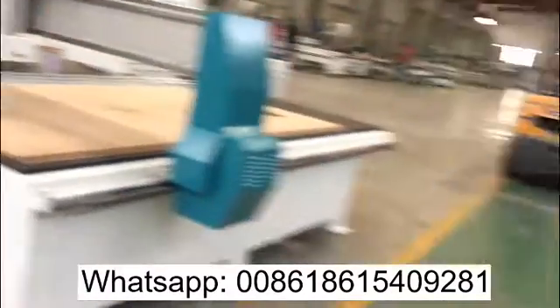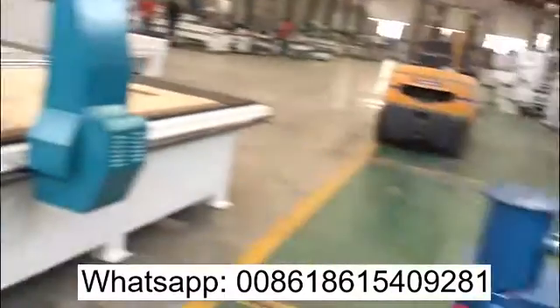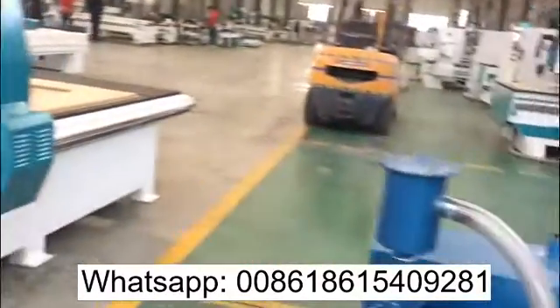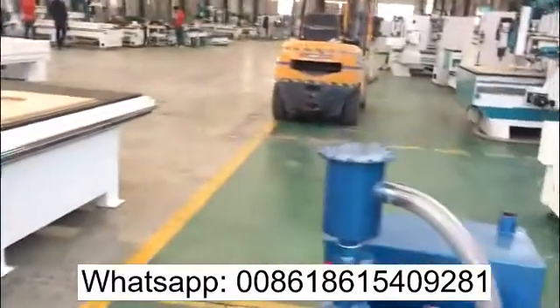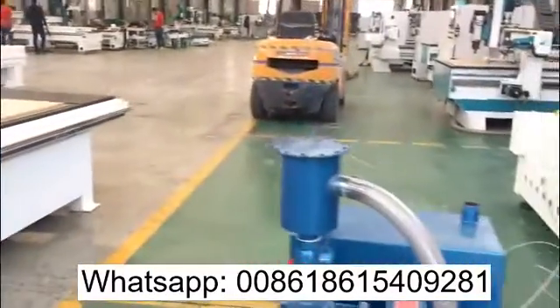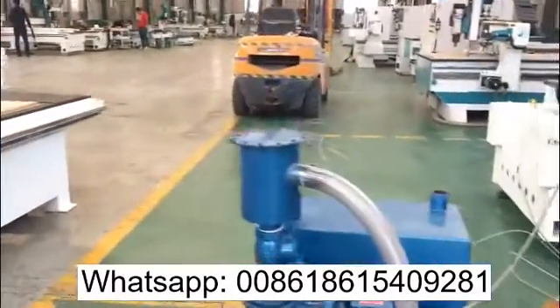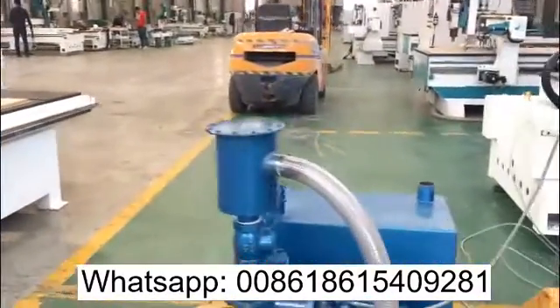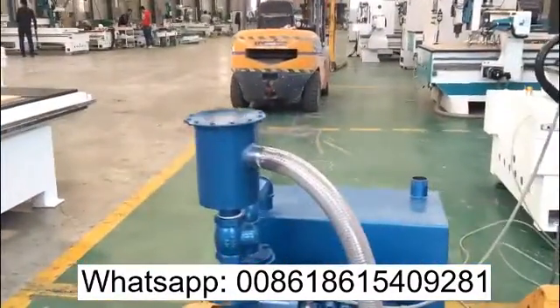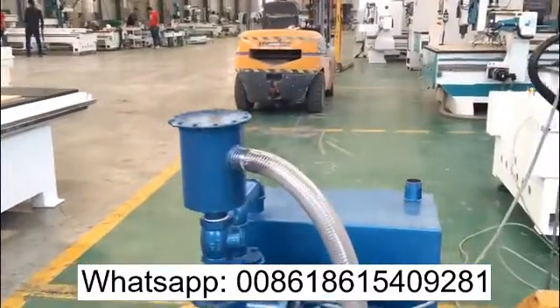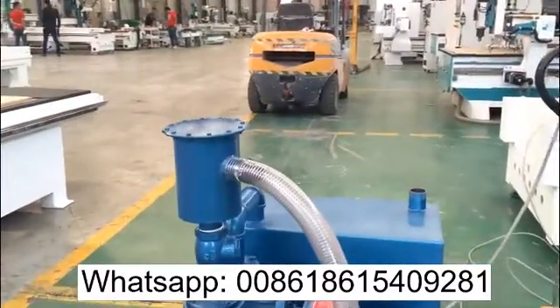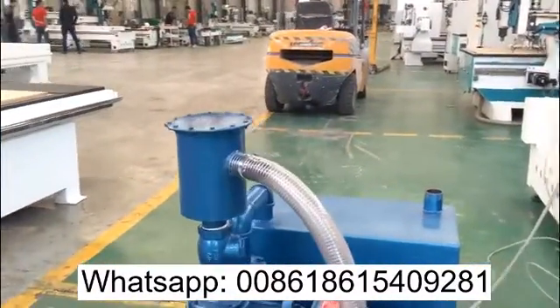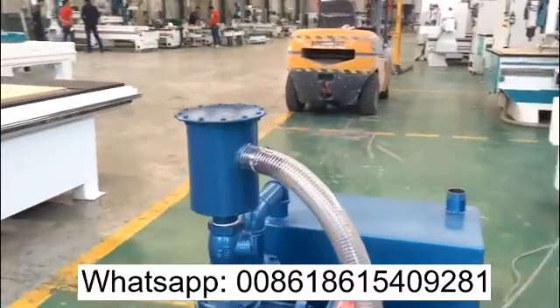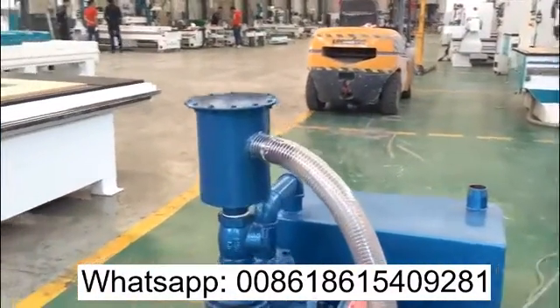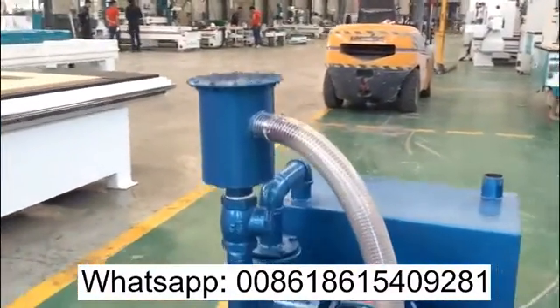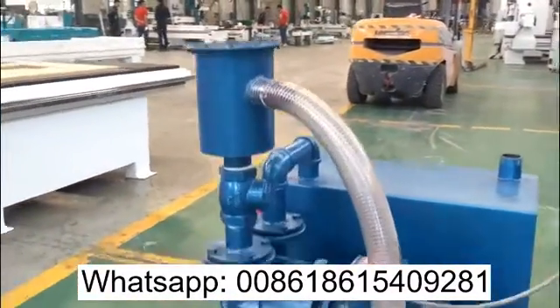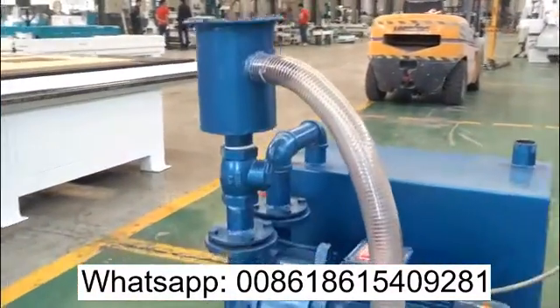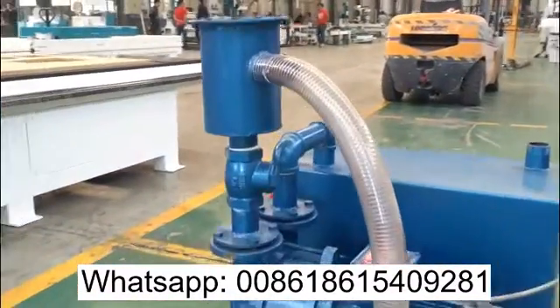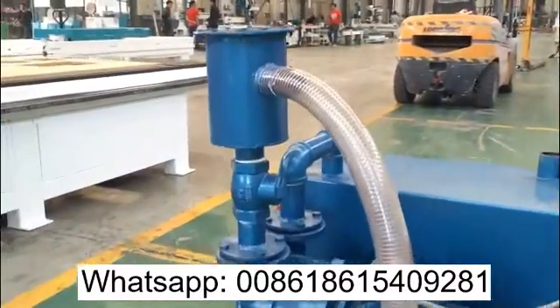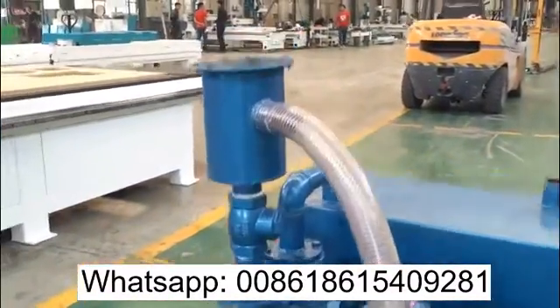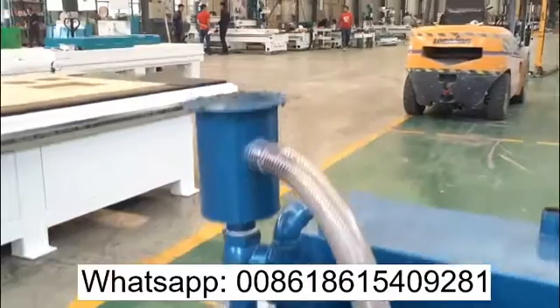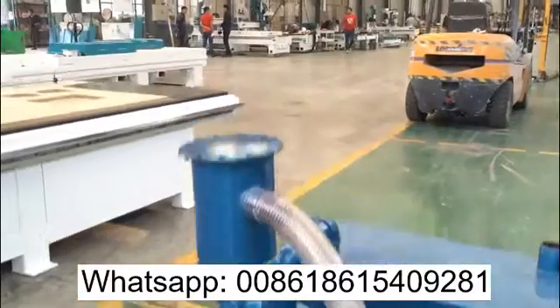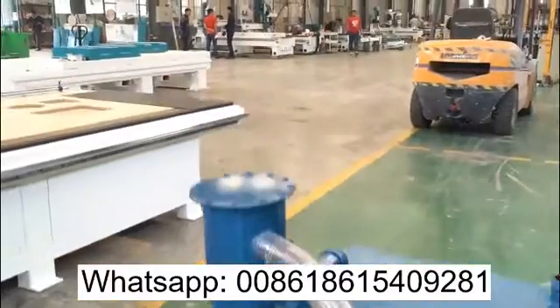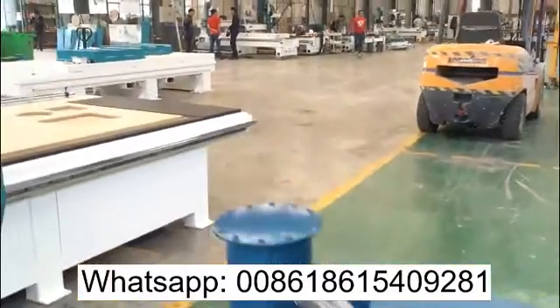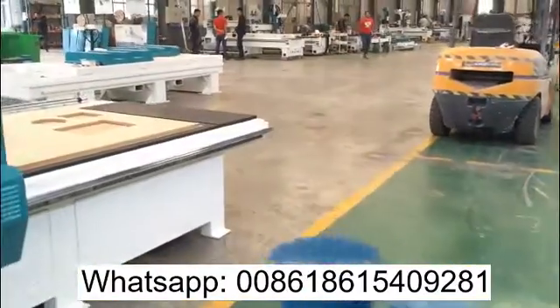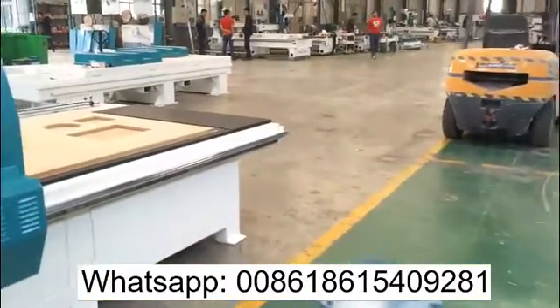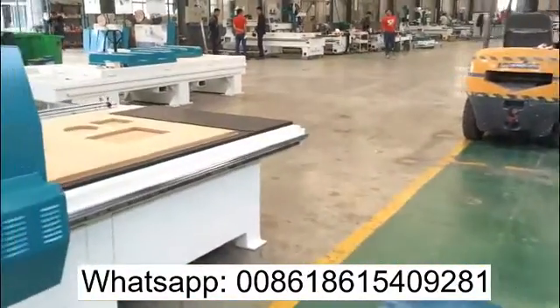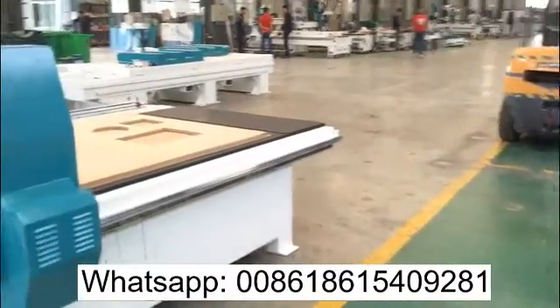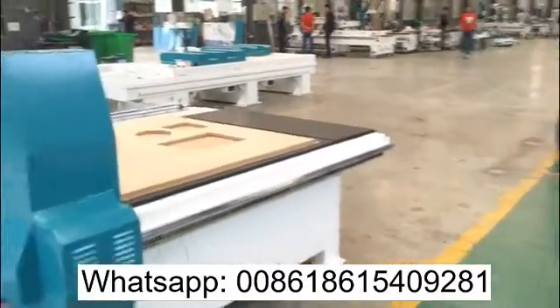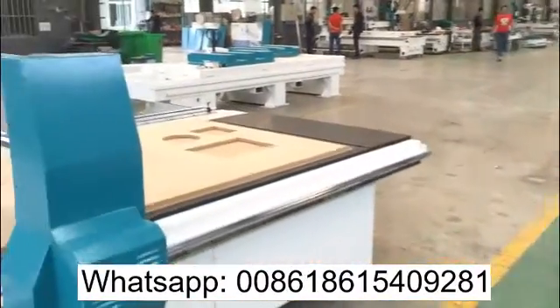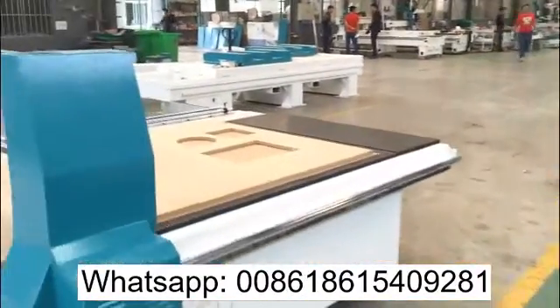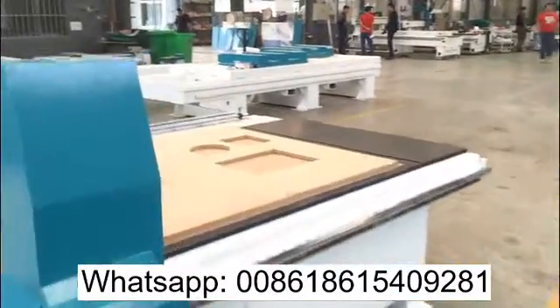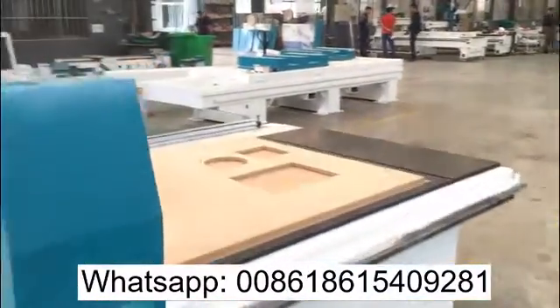Here is the vacuum pump, it's a 7.5 kilowatt vacuum pump. I'll show you the back of the machine.